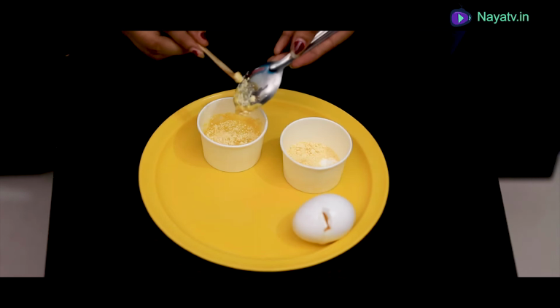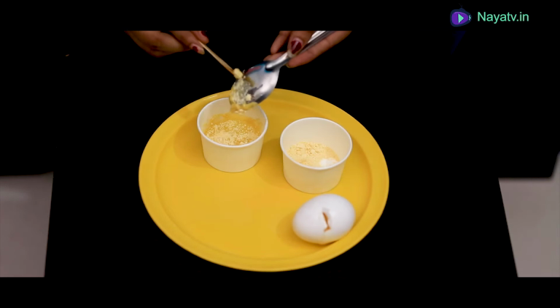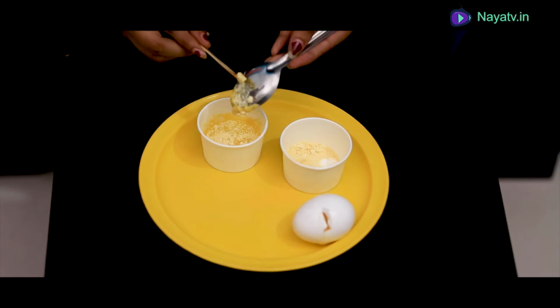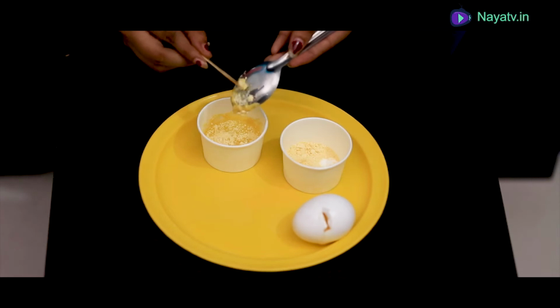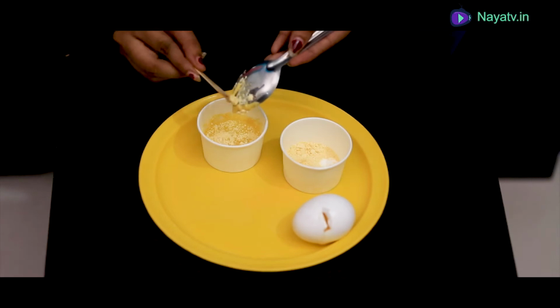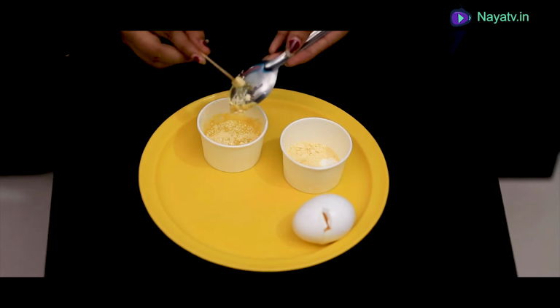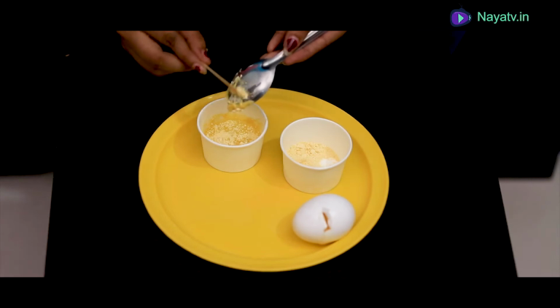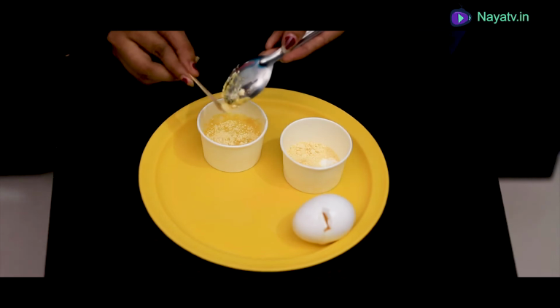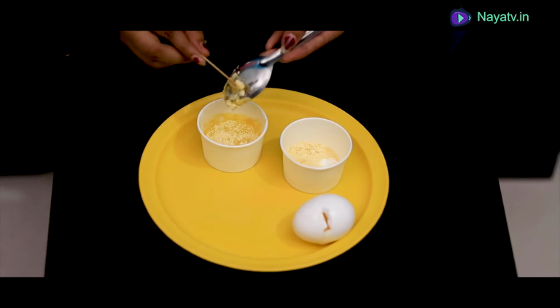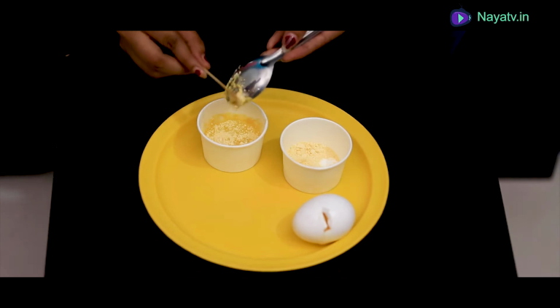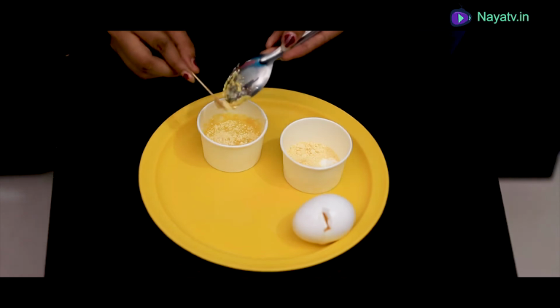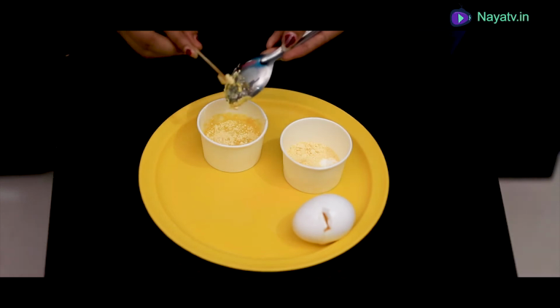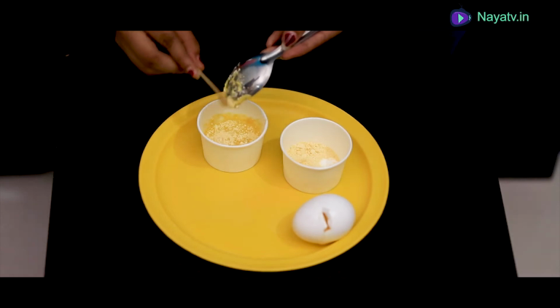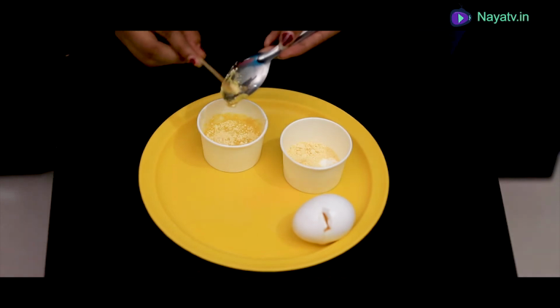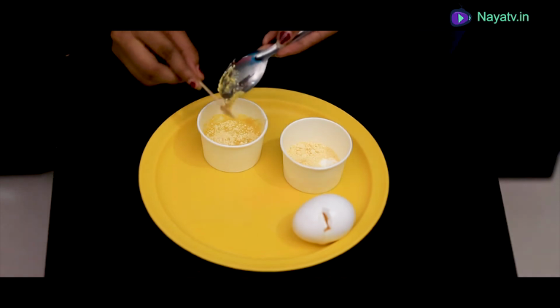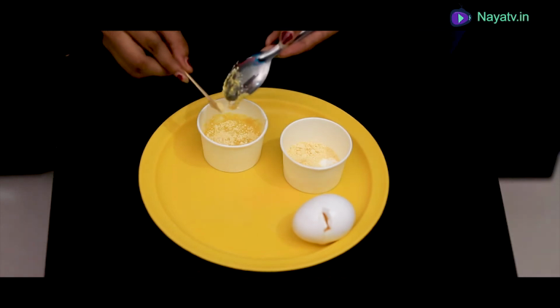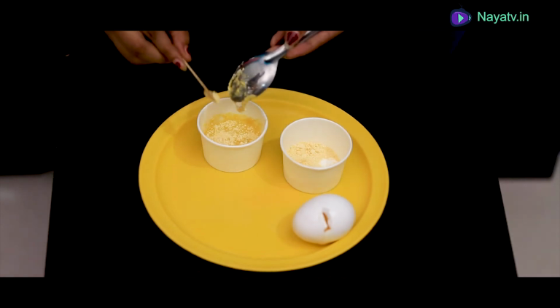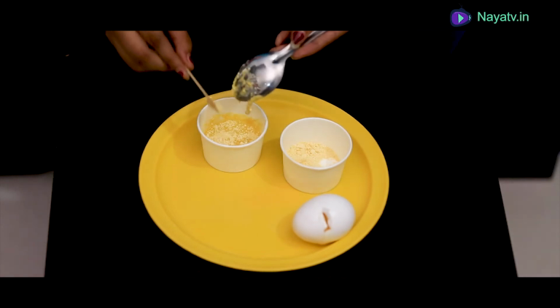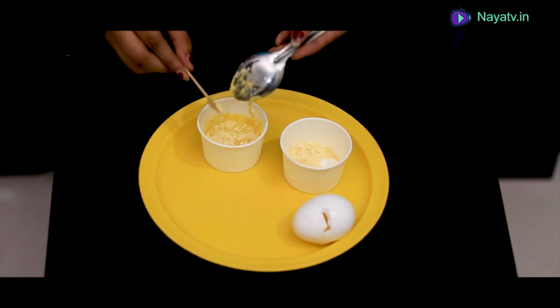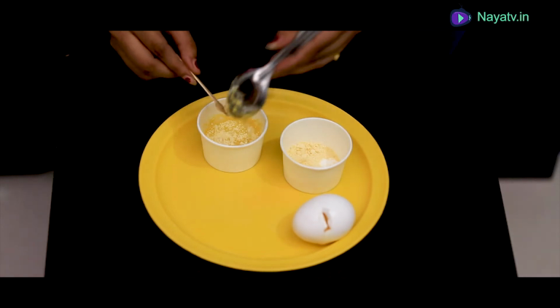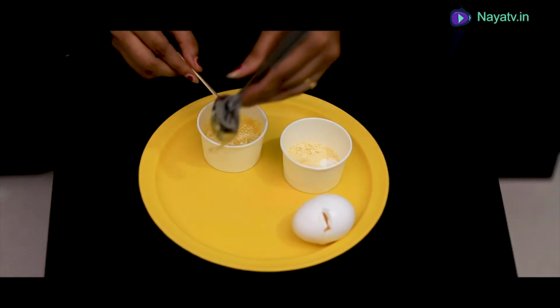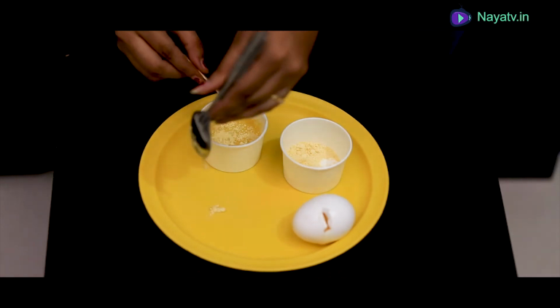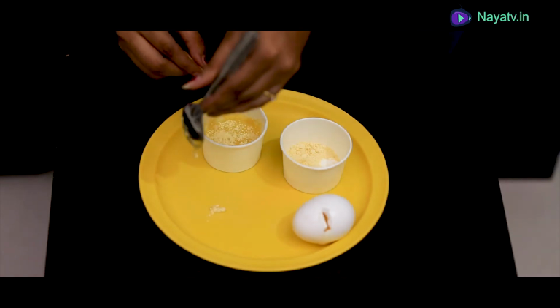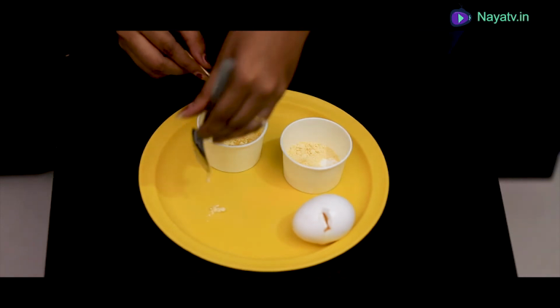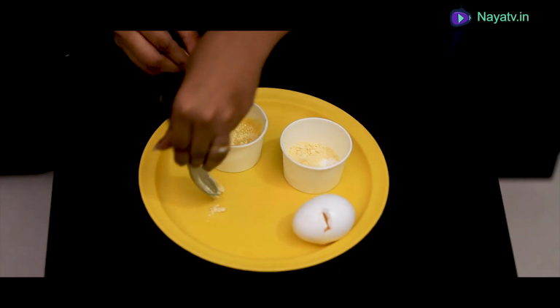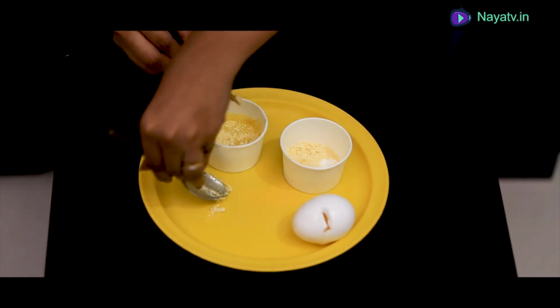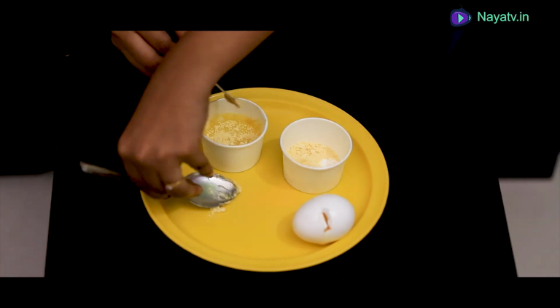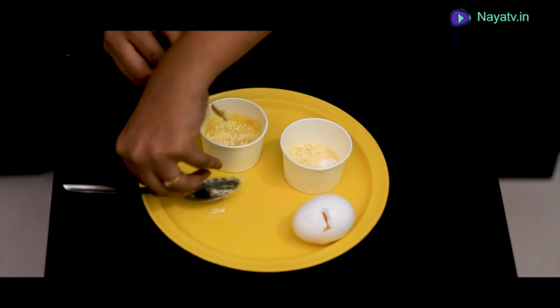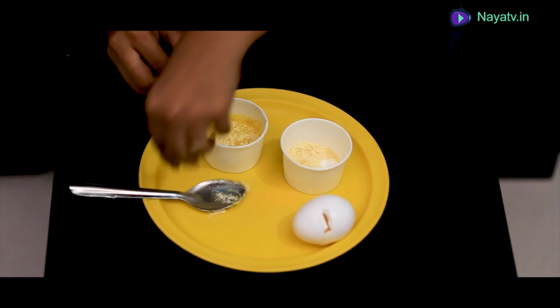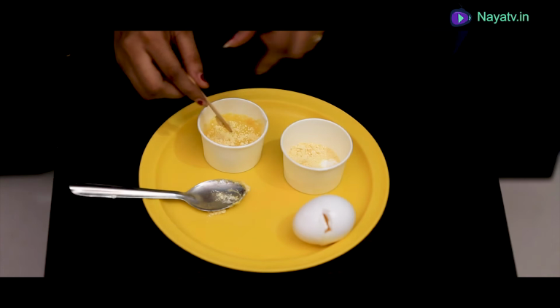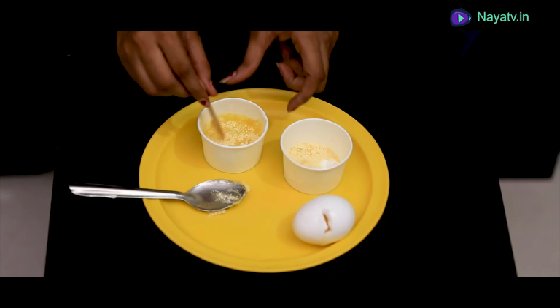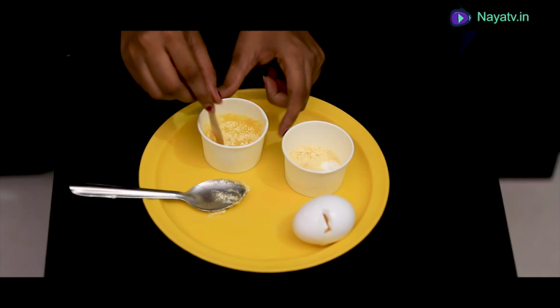This is an anti-aging mask. You can apply the same mask.